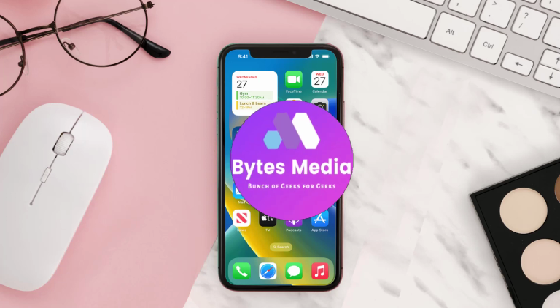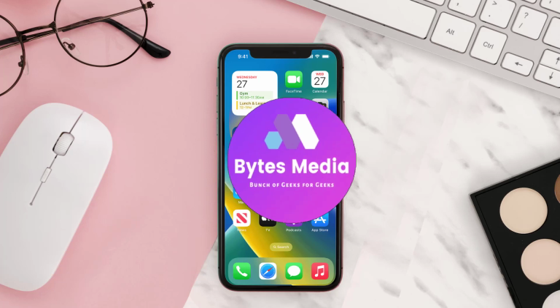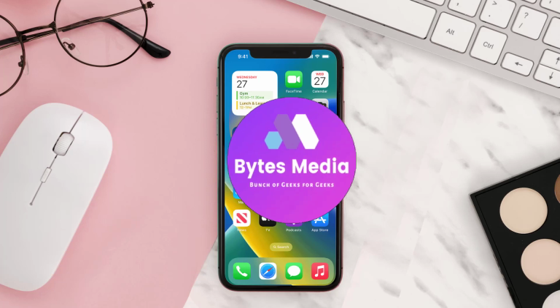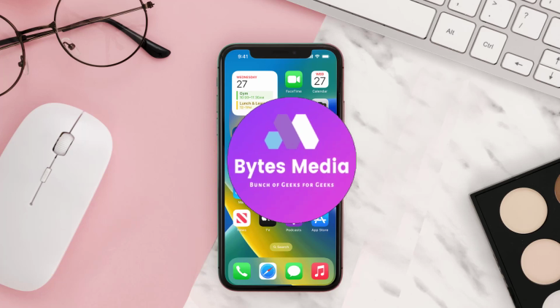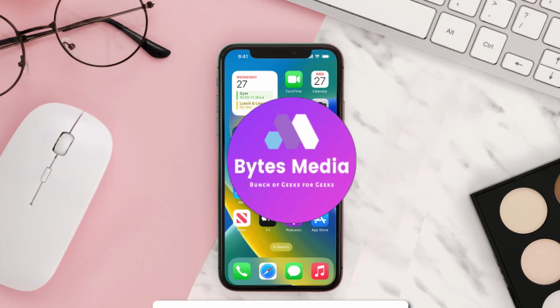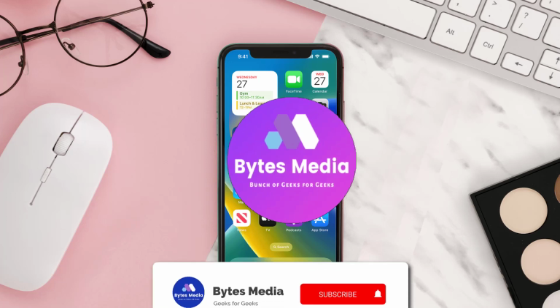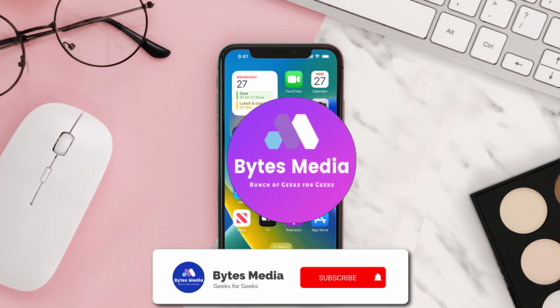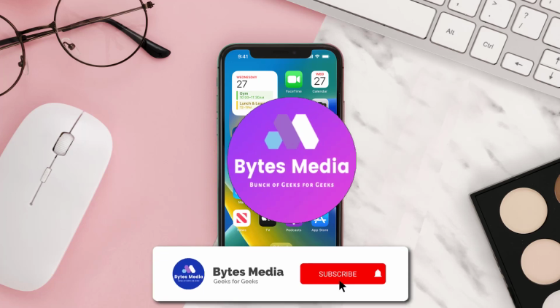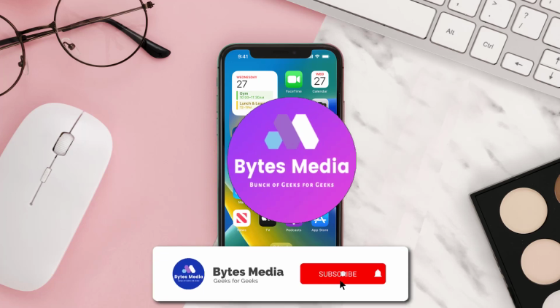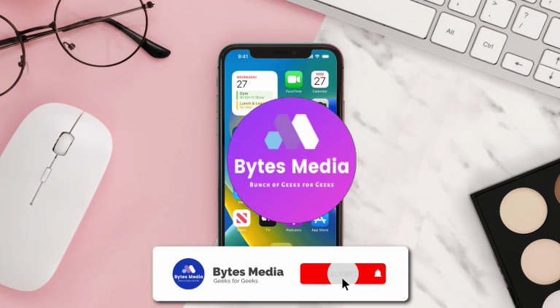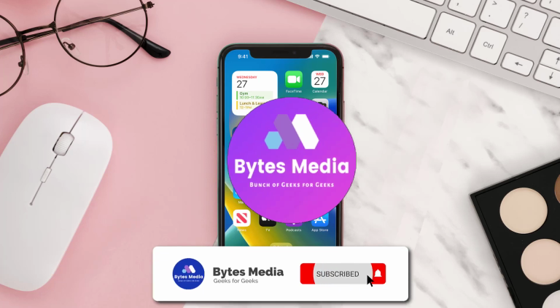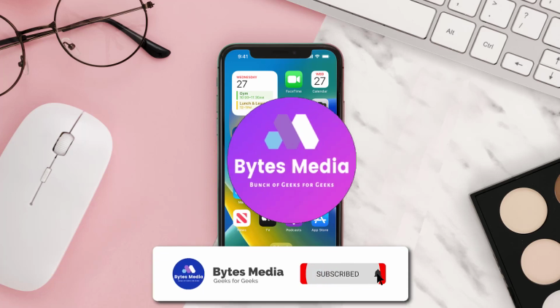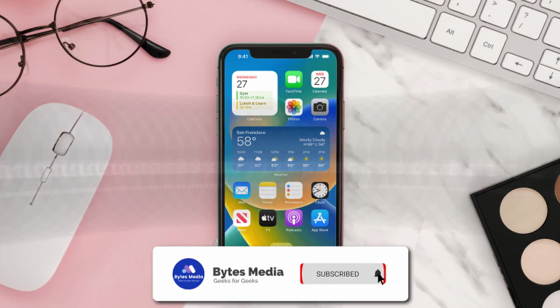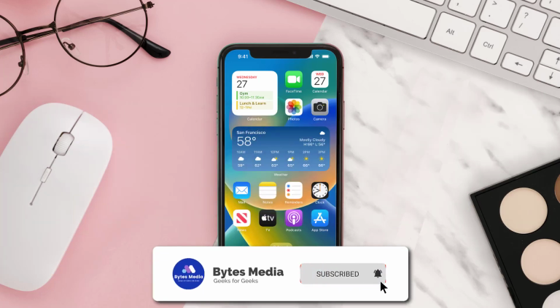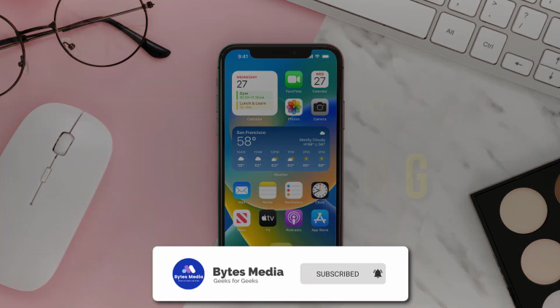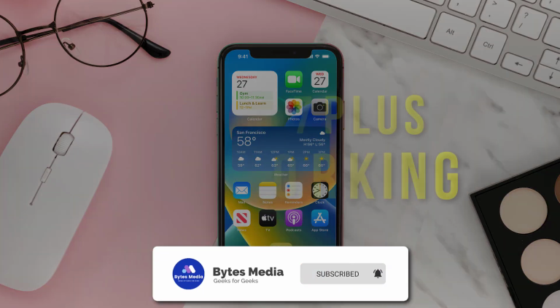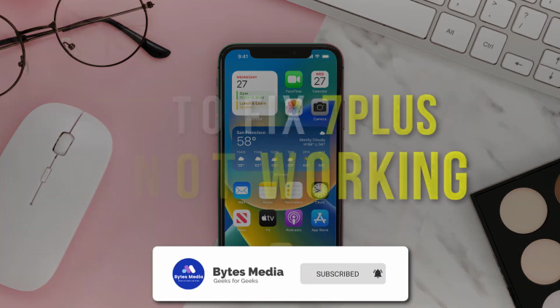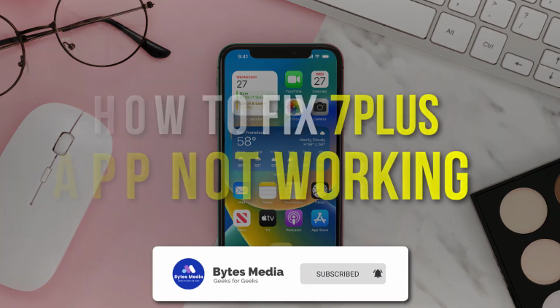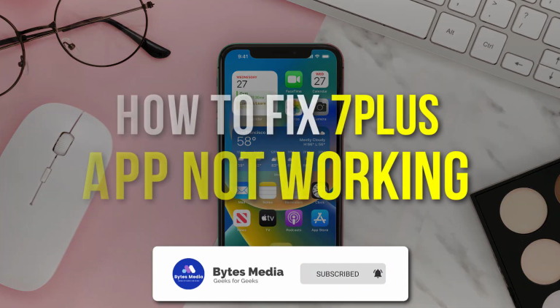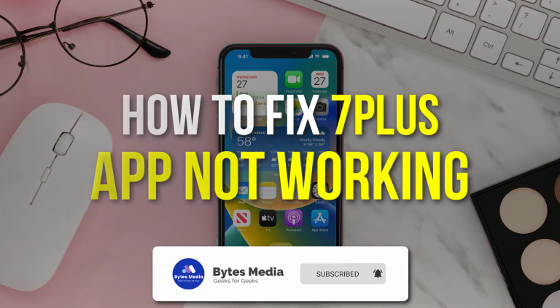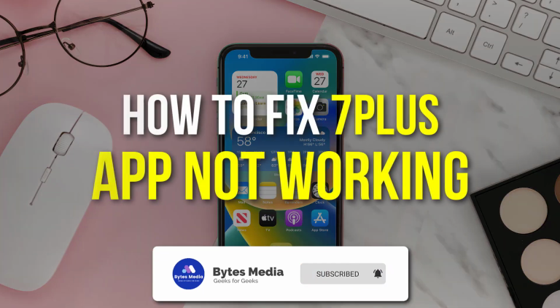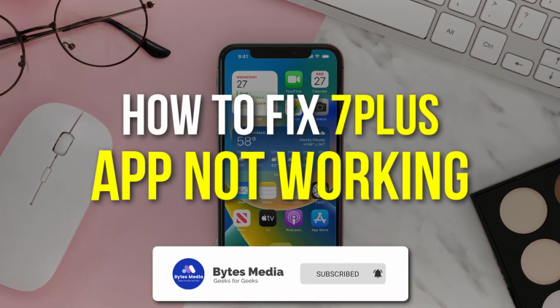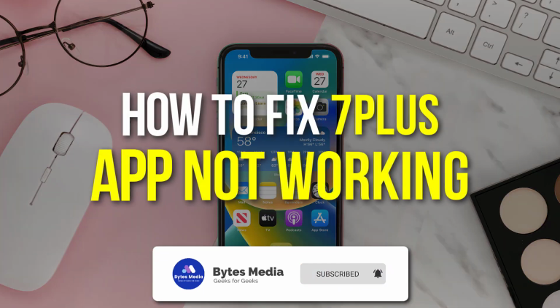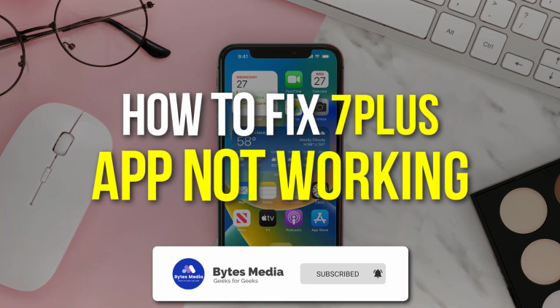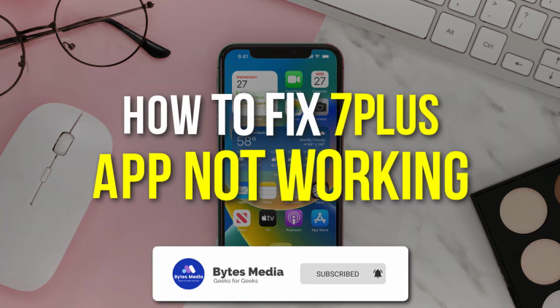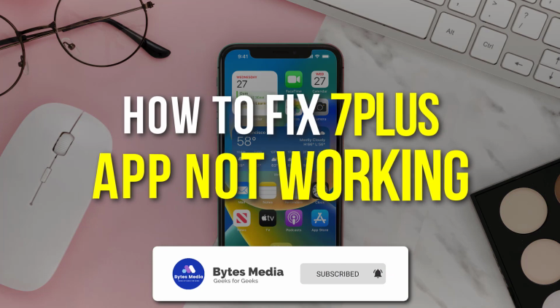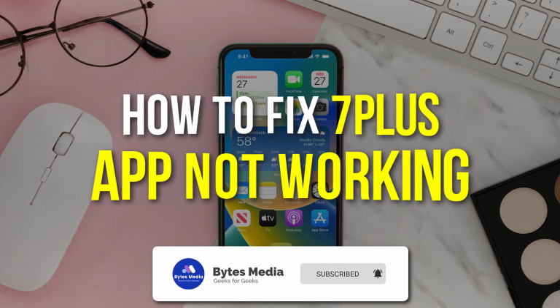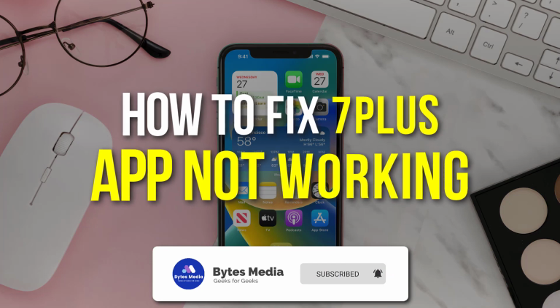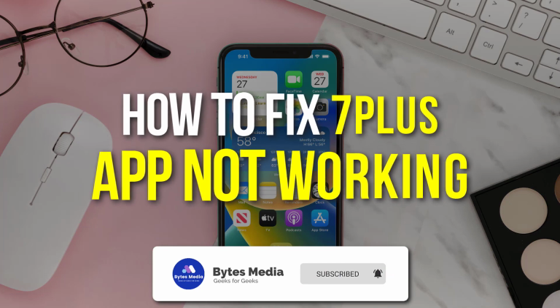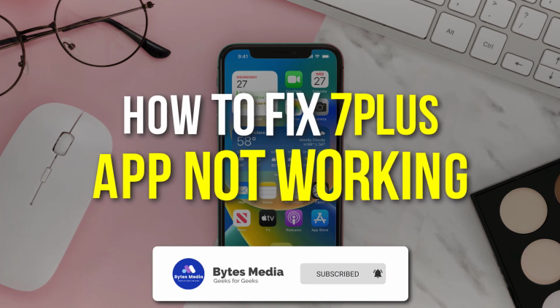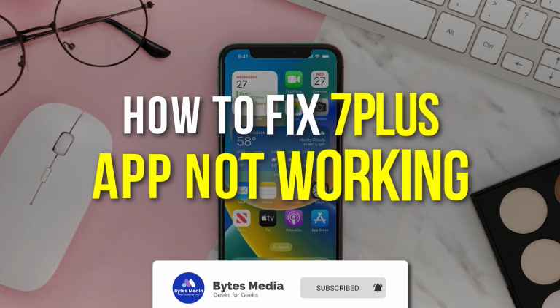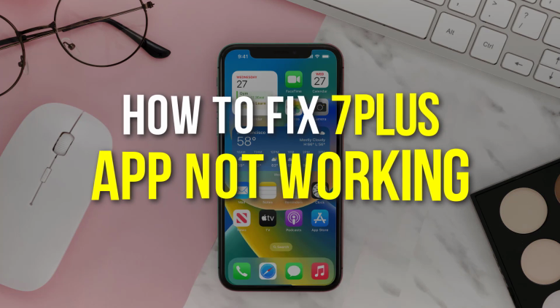Hey guys, I'm Anna and today I'm going to show you how to fix the 7plus mobile app not working.